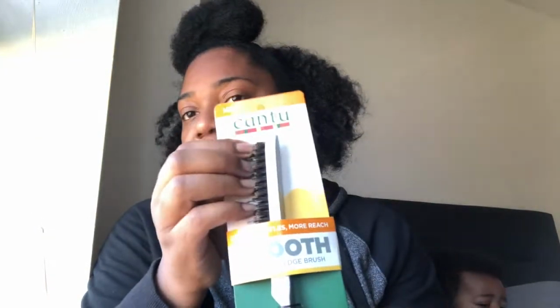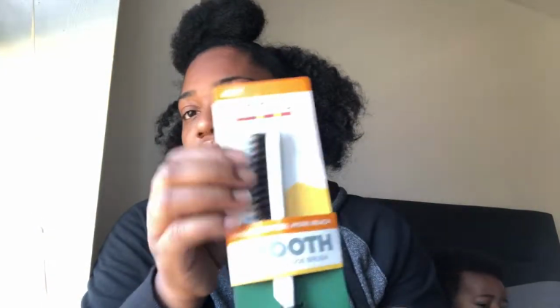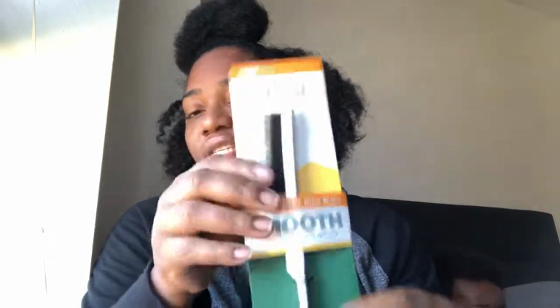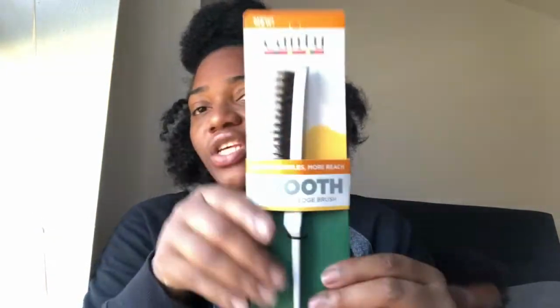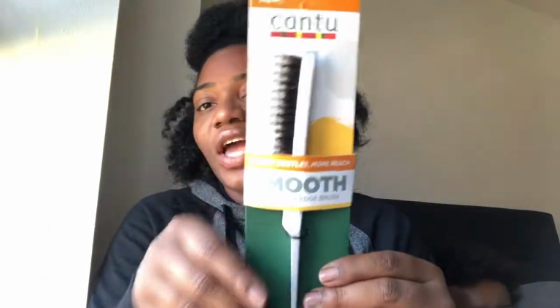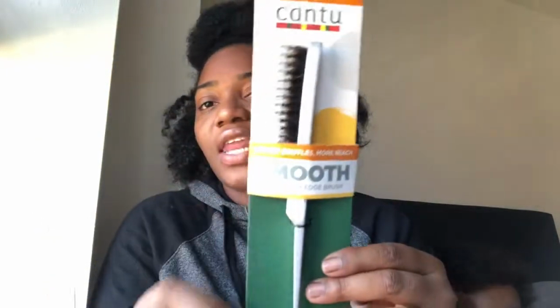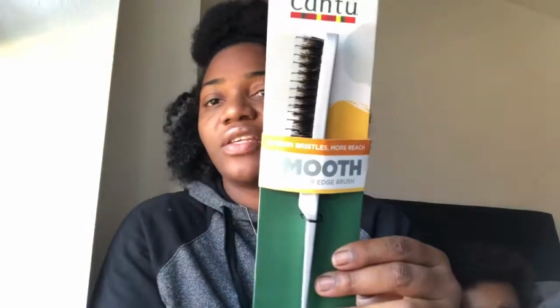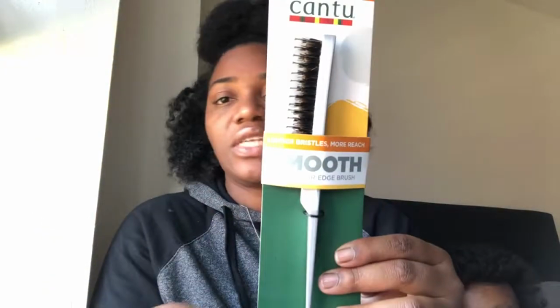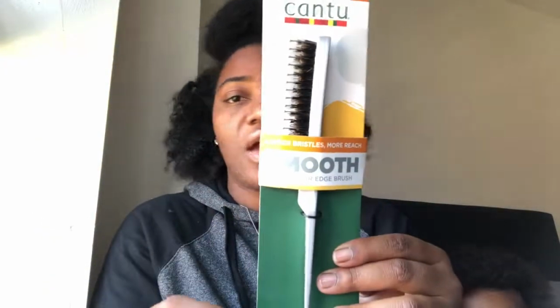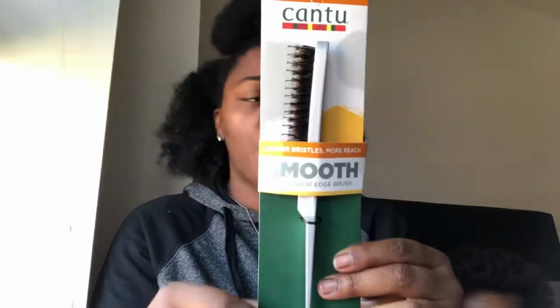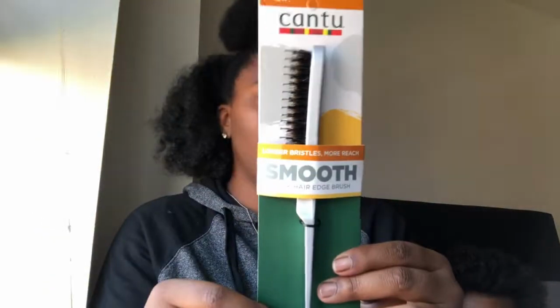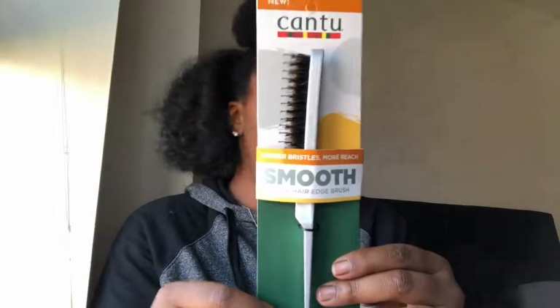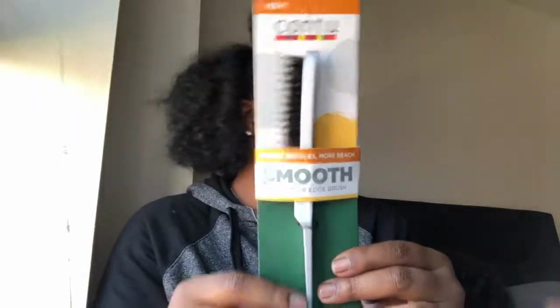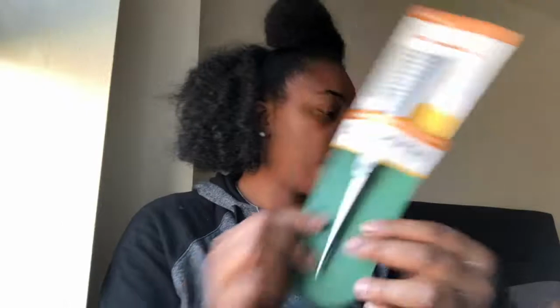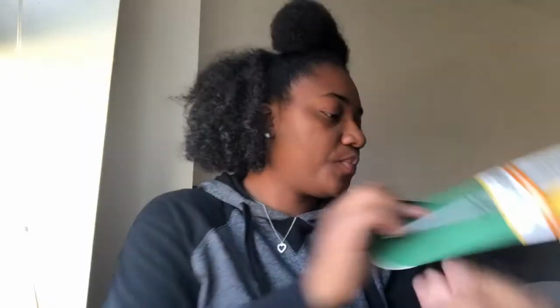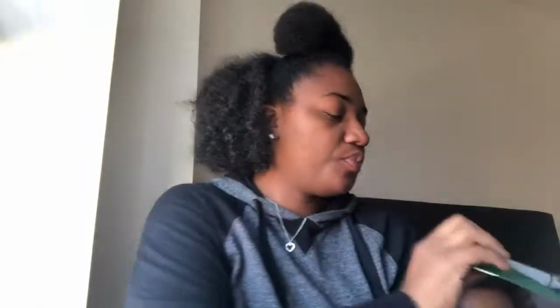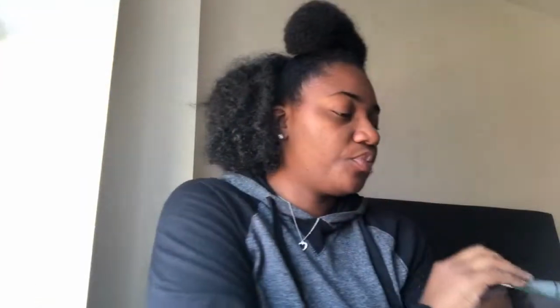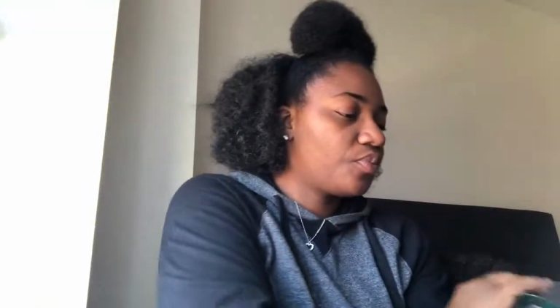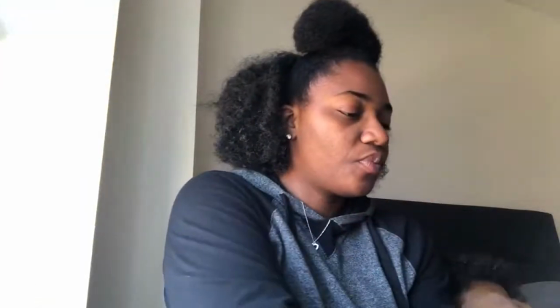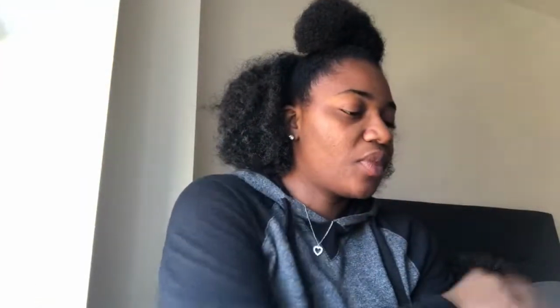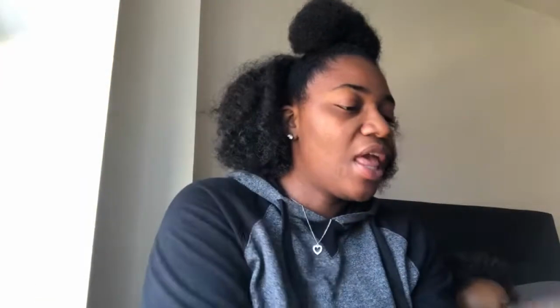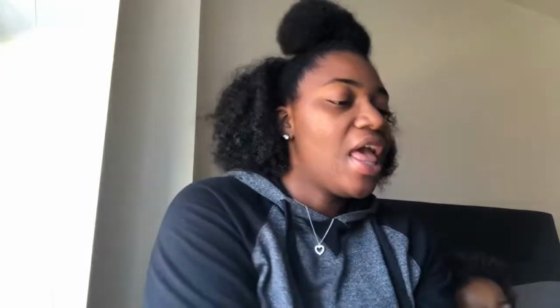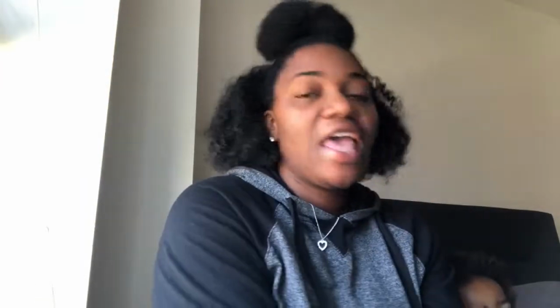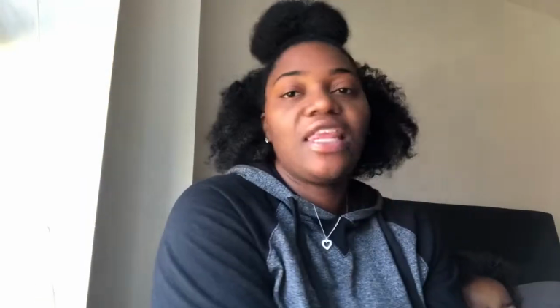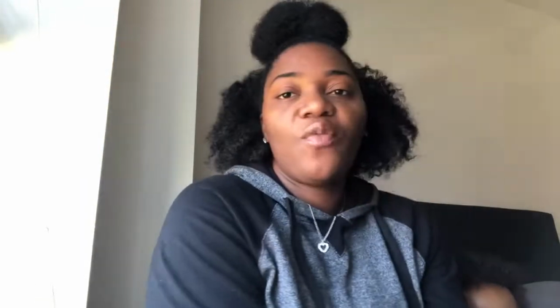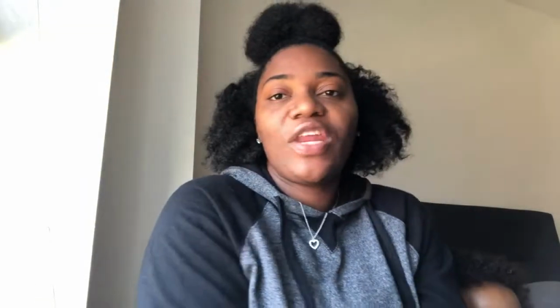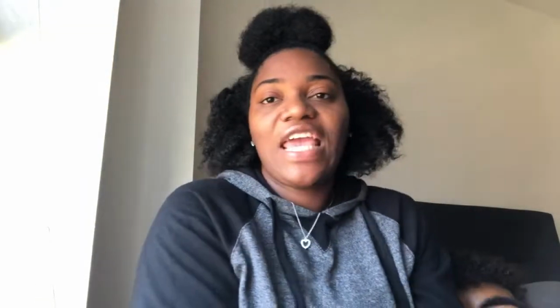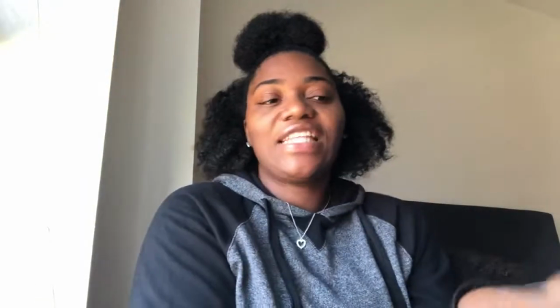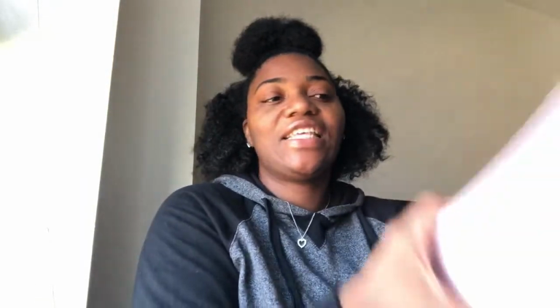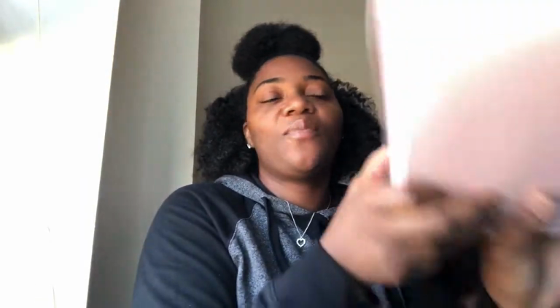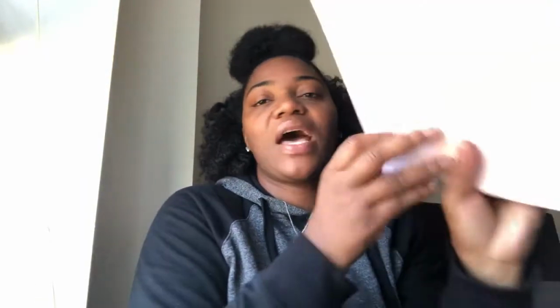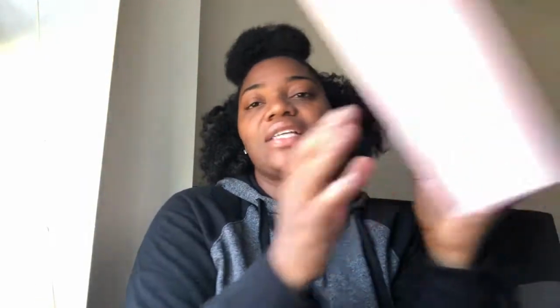I'm just going to try it out and see how it works for me, and then we're going to get into the box.